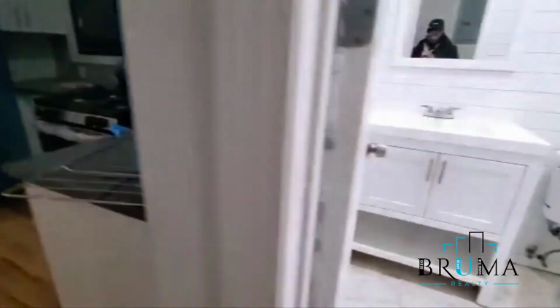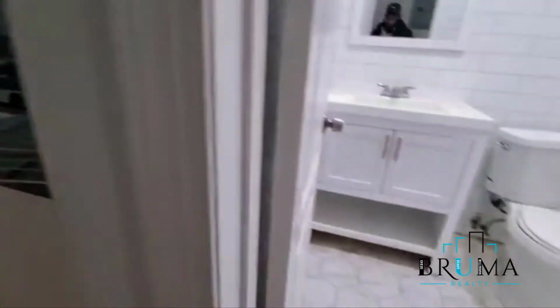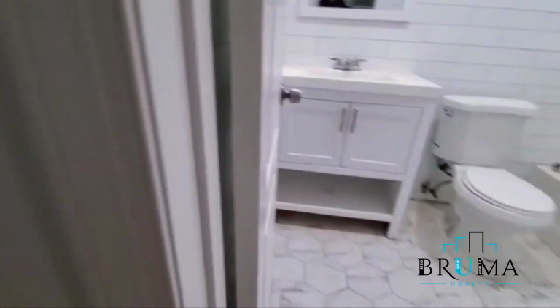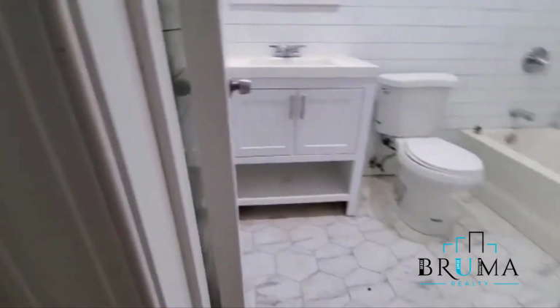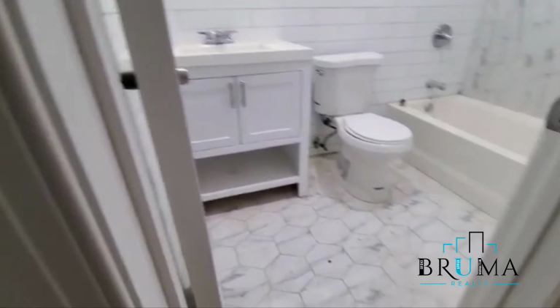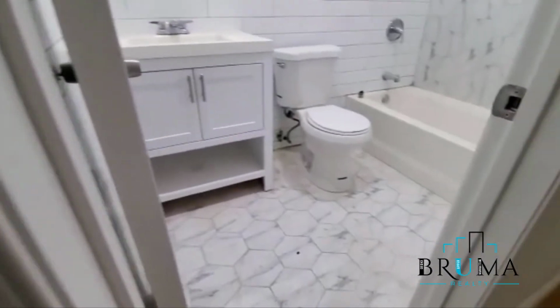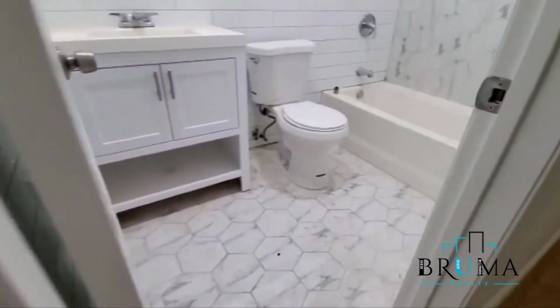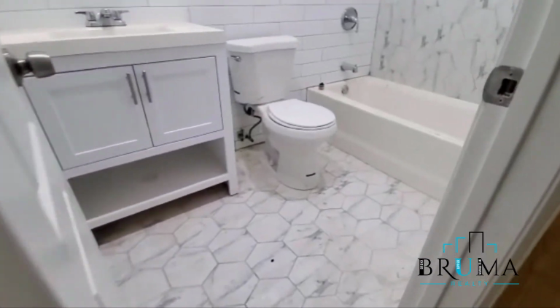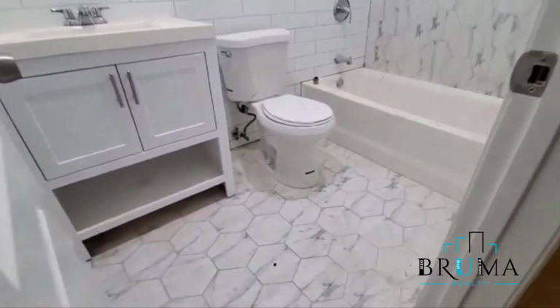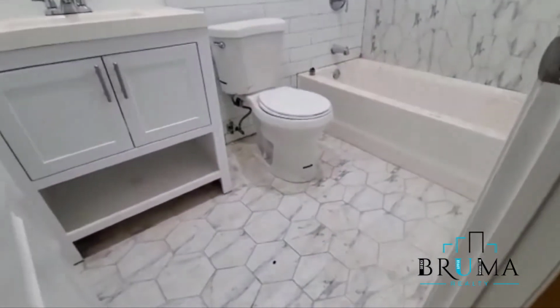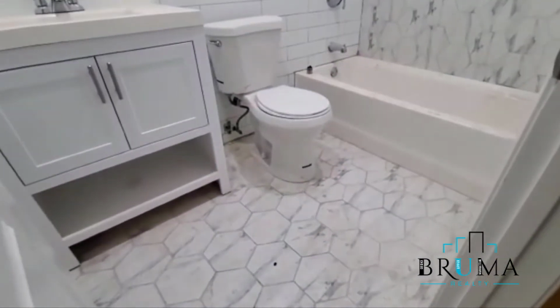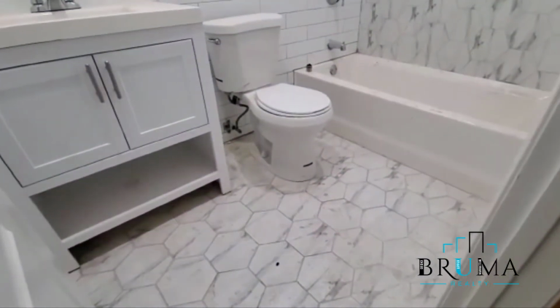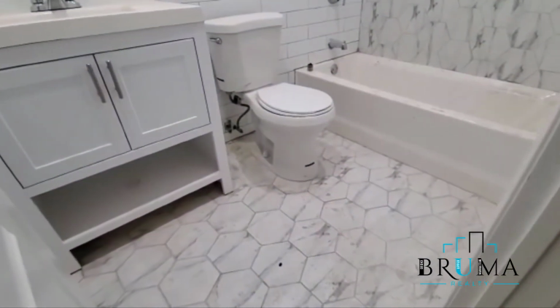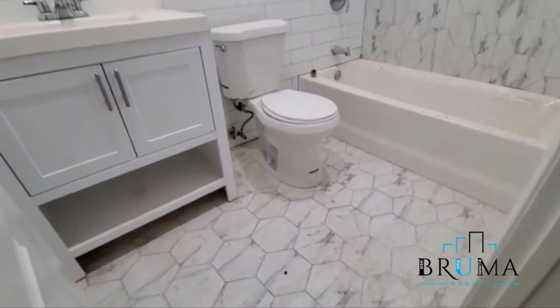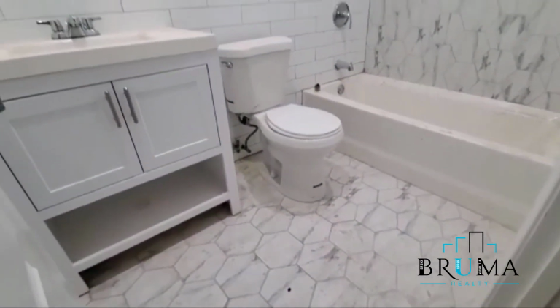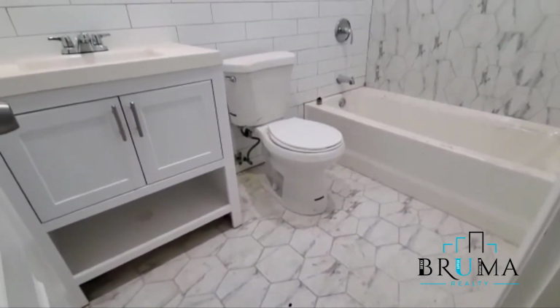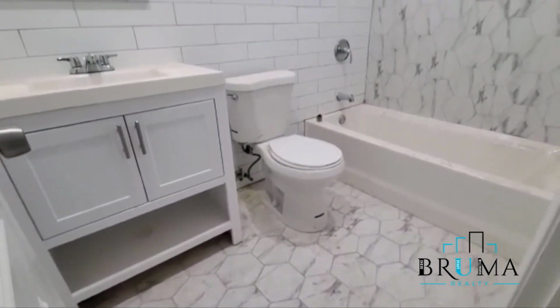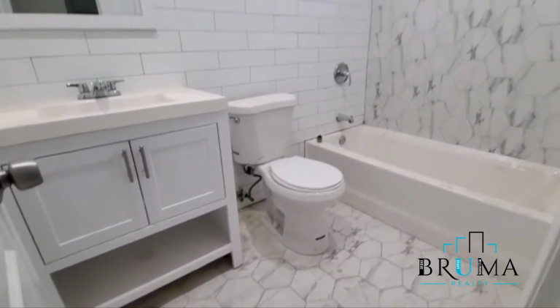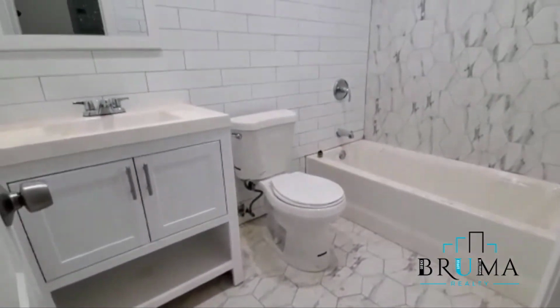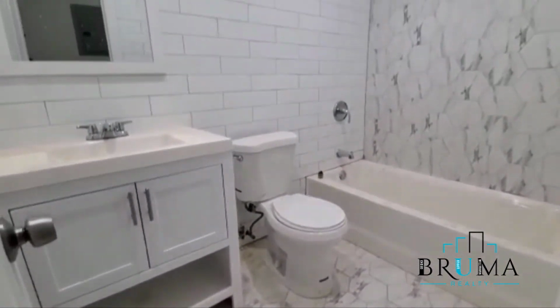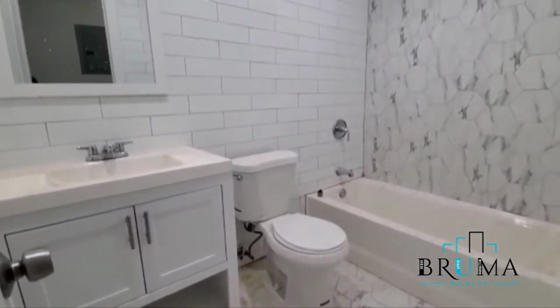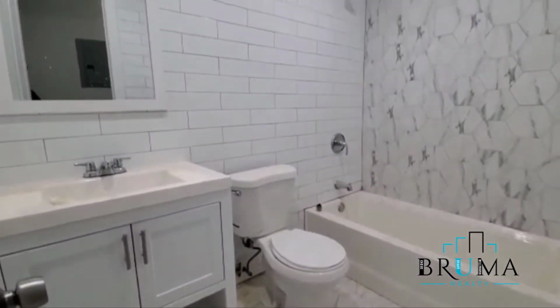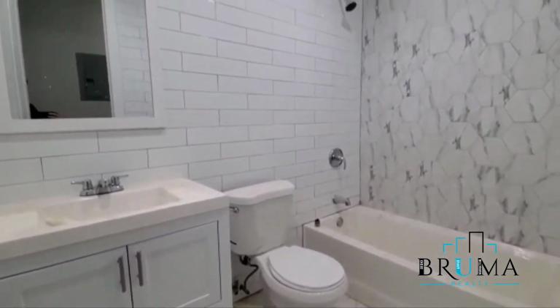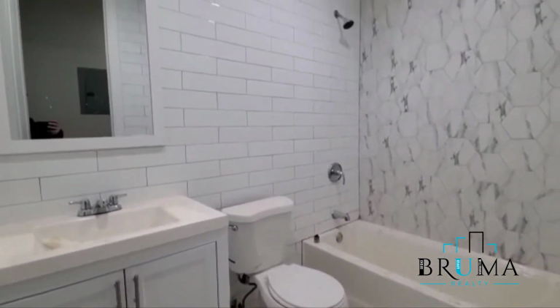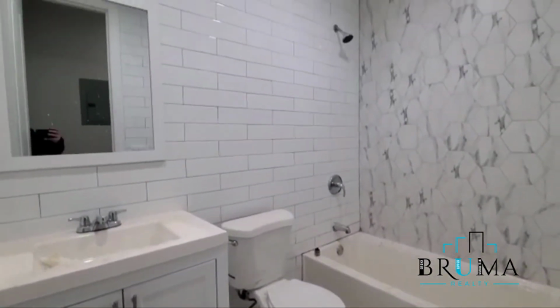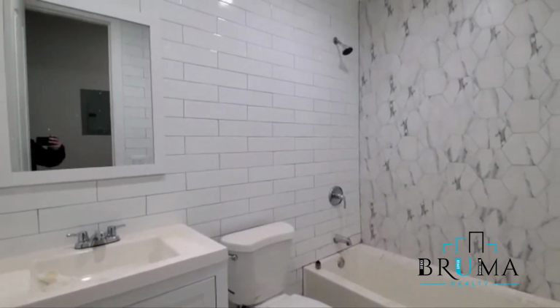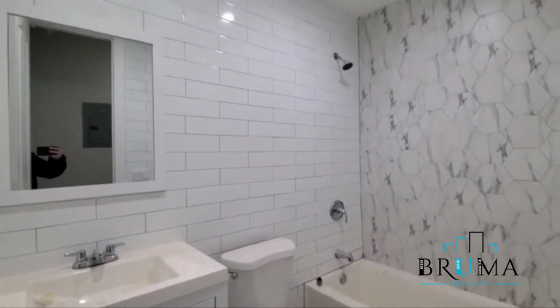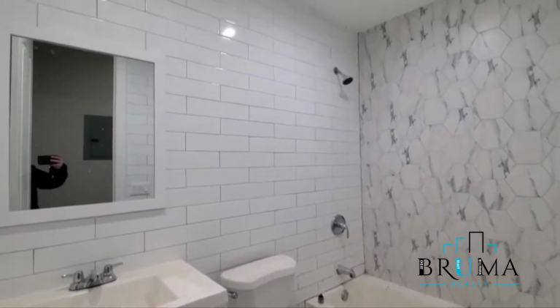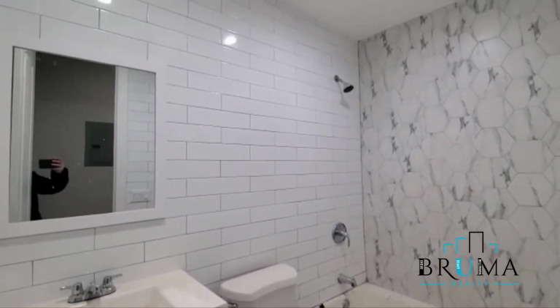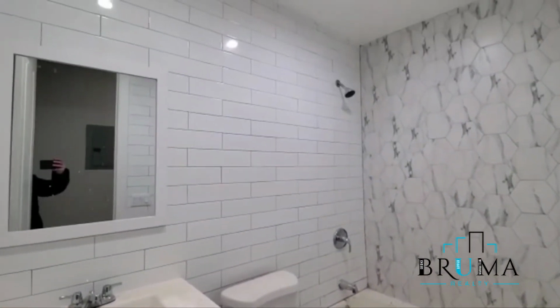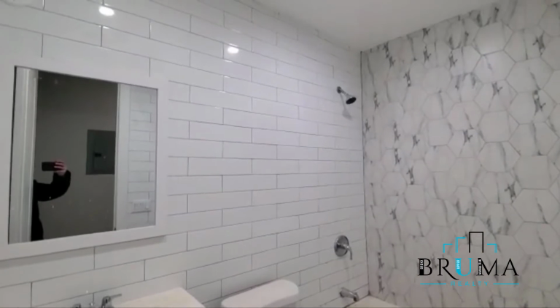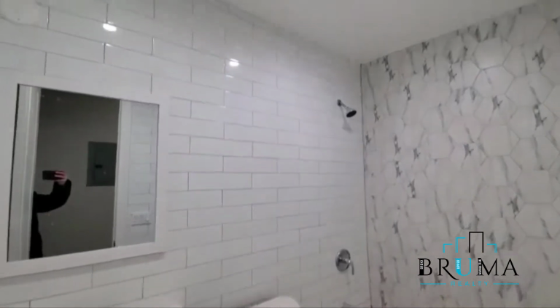And here we have a second bathroom. This is a bathroom with a tub.